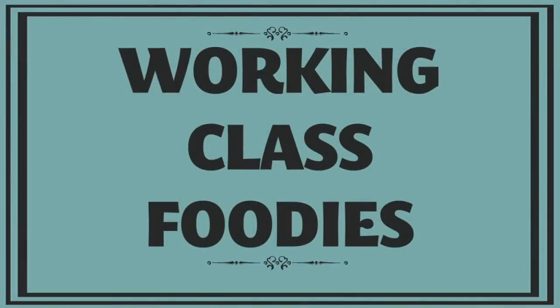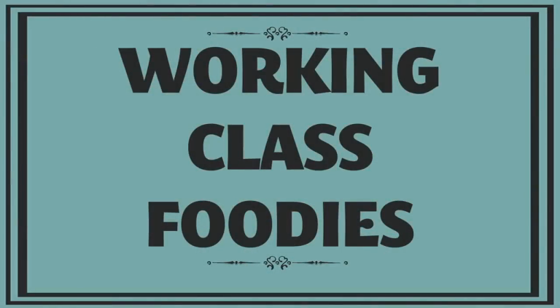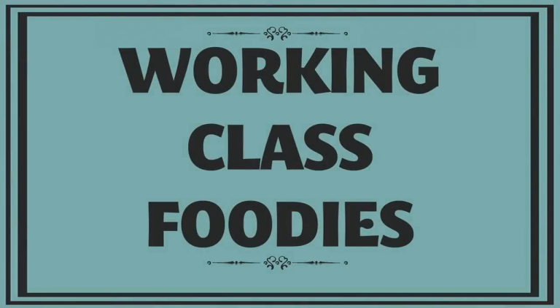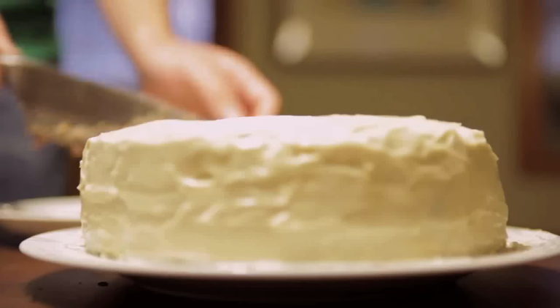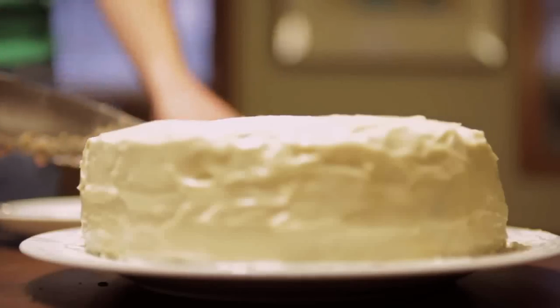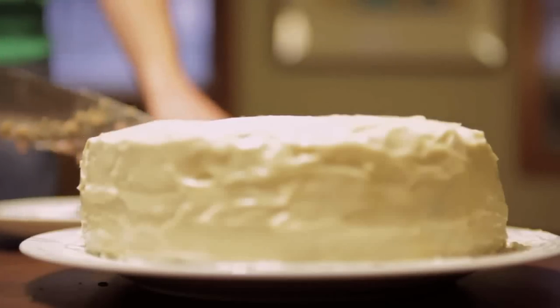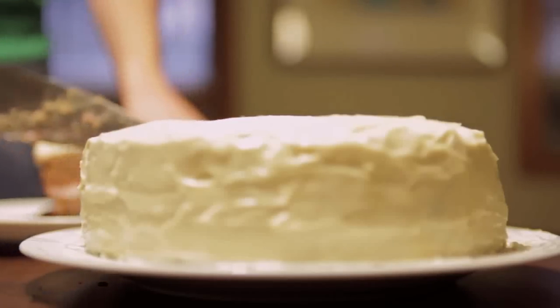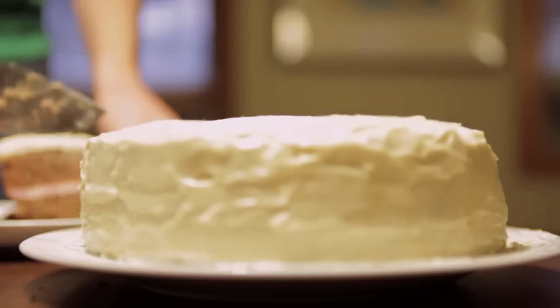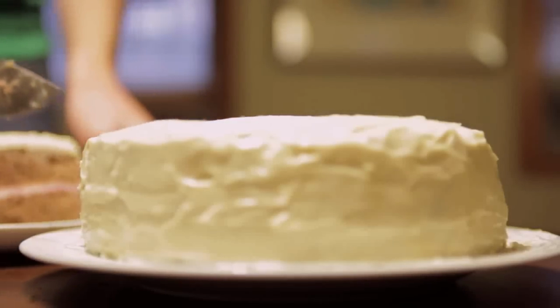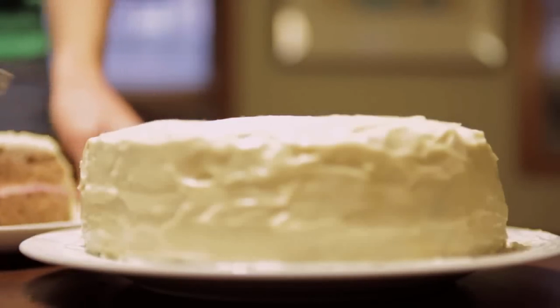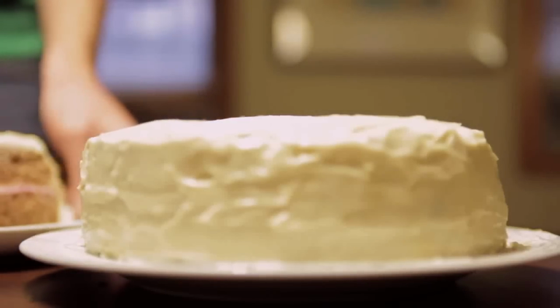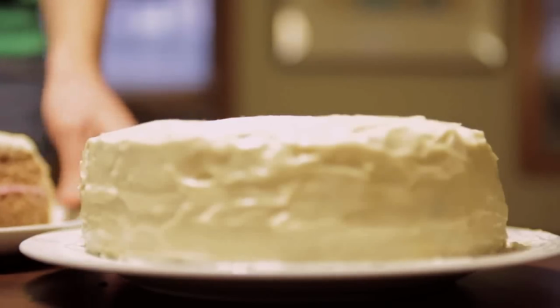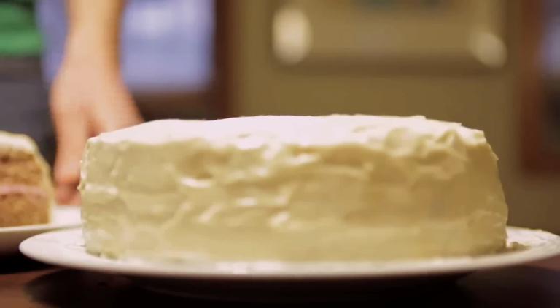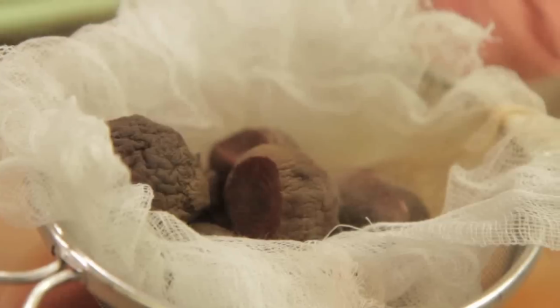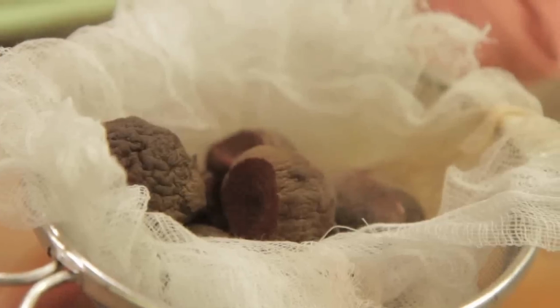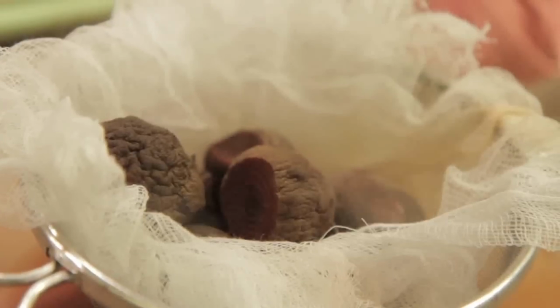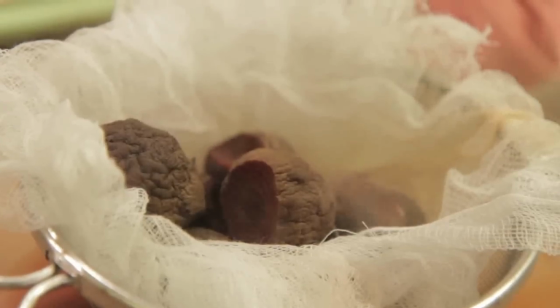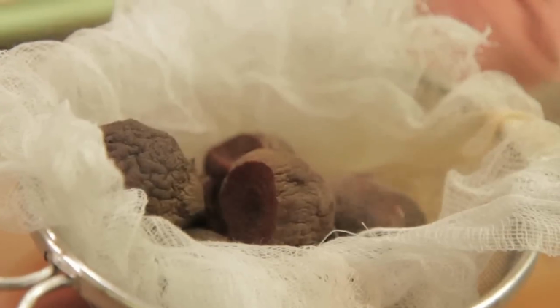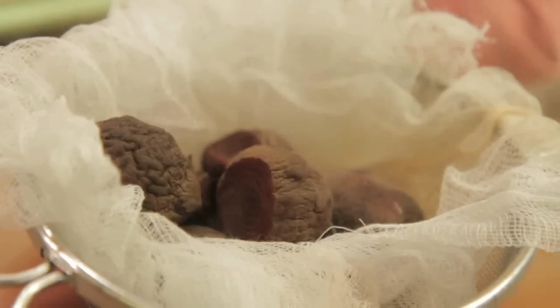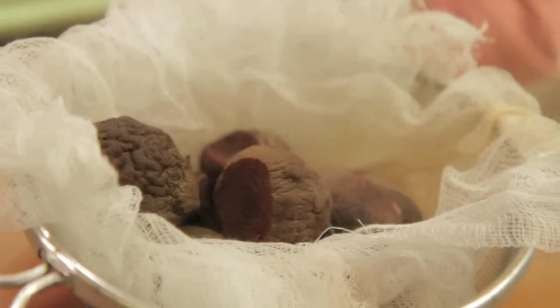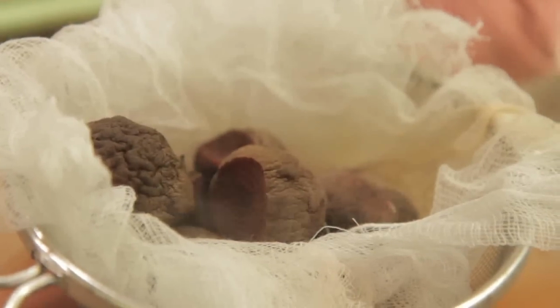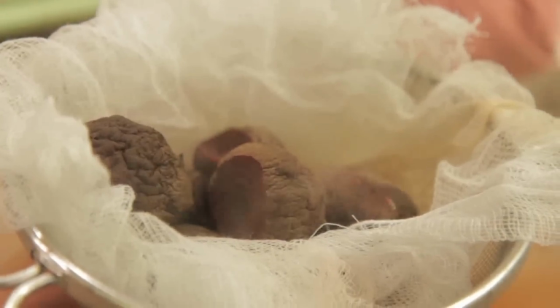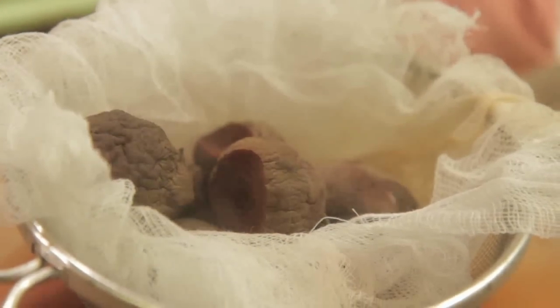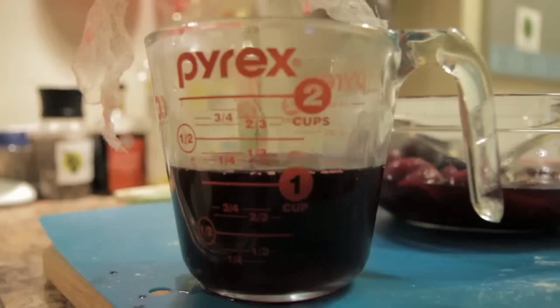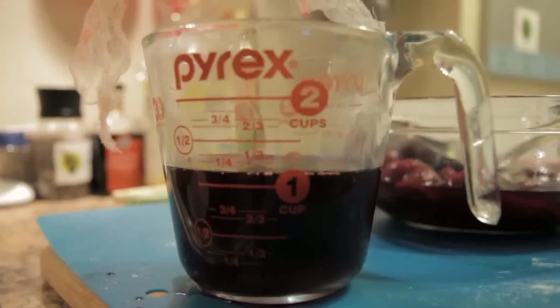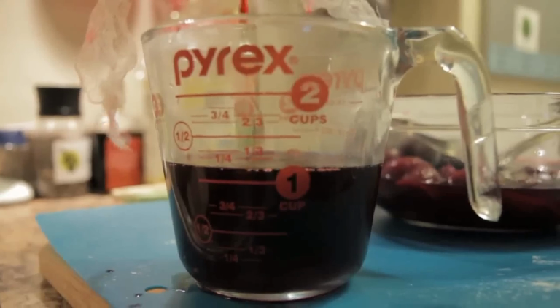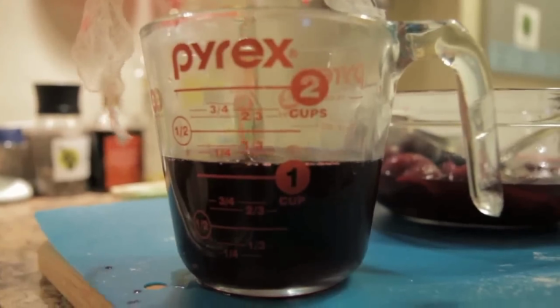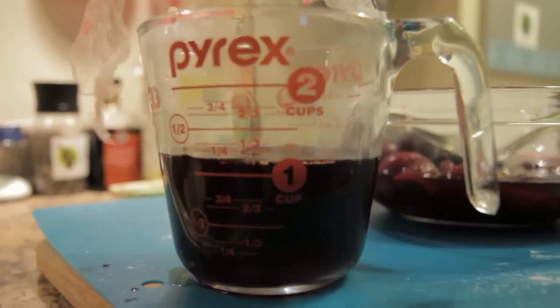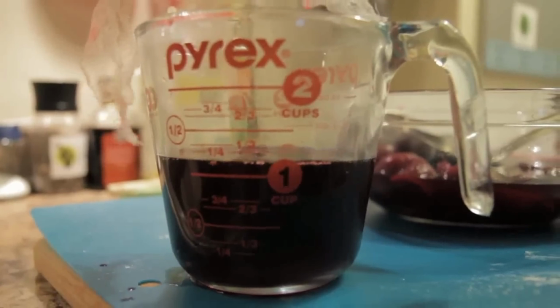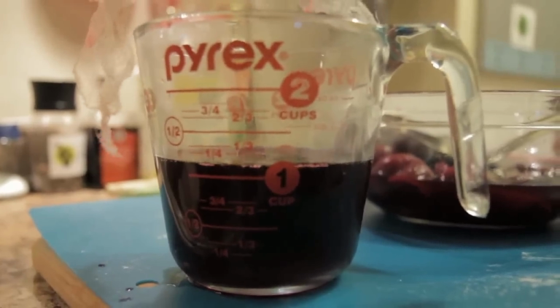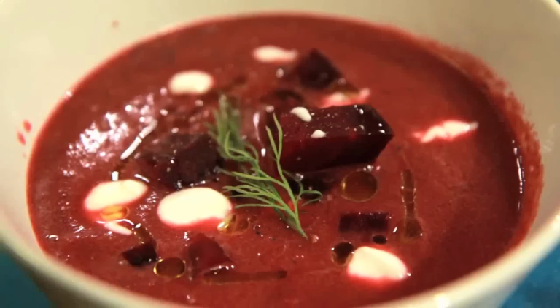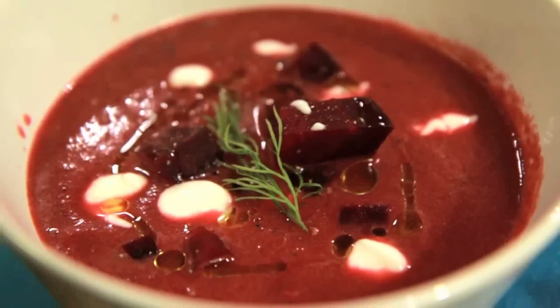So after making the red velvet cake, we had a whole bunch of beets left over, and beet juice, so we decided to make borscht.